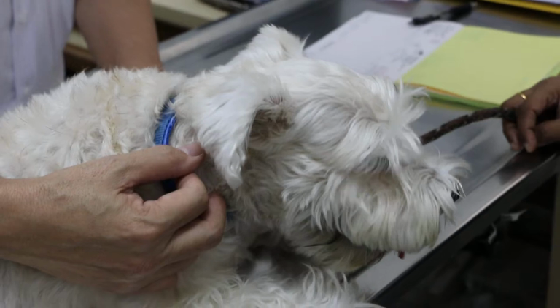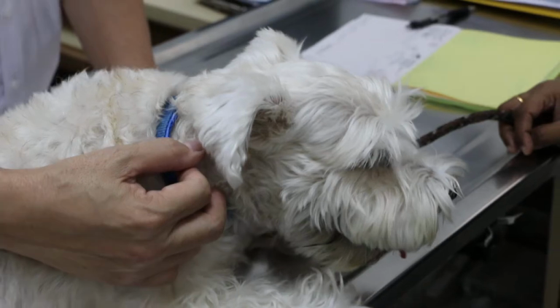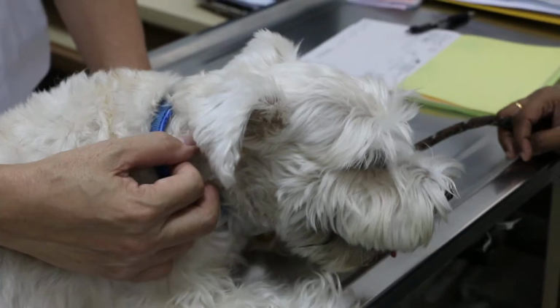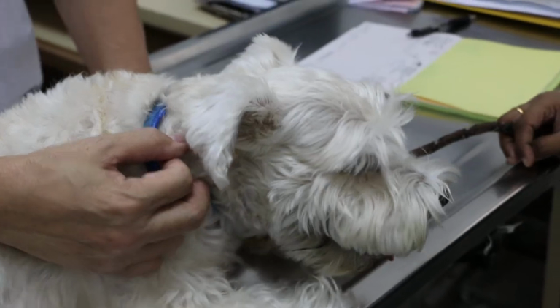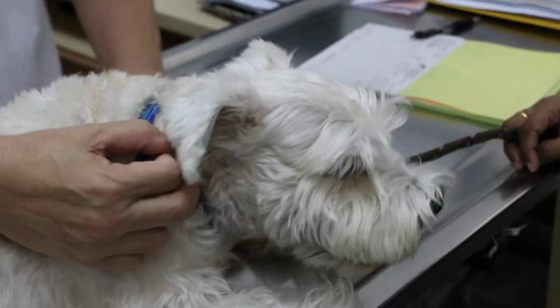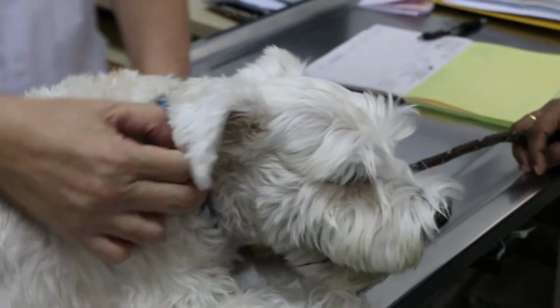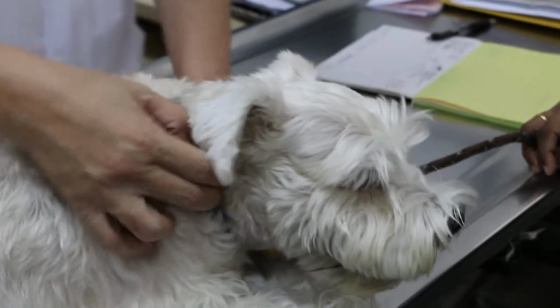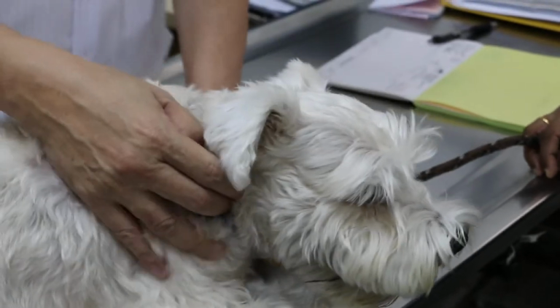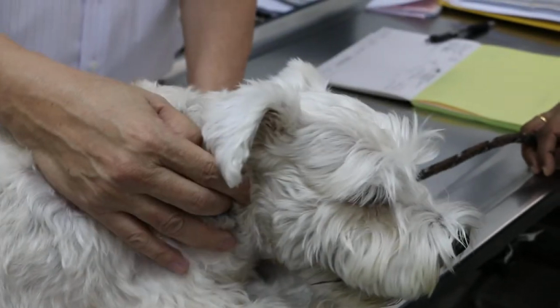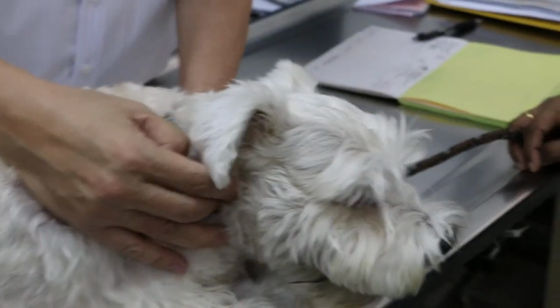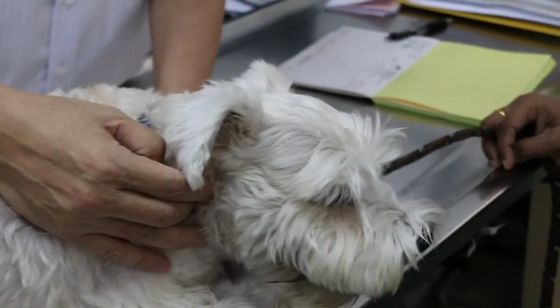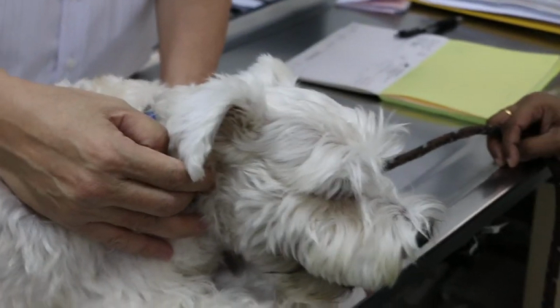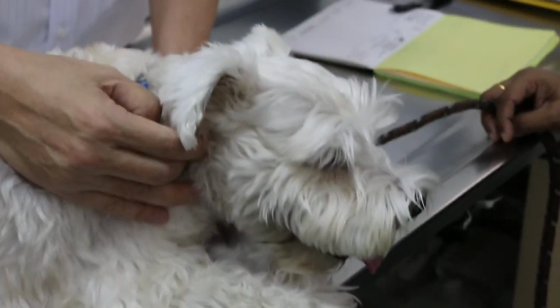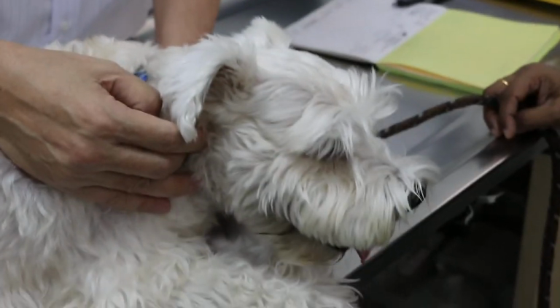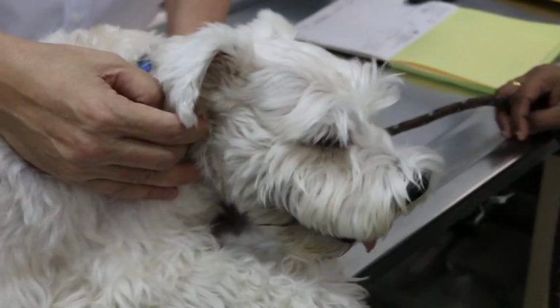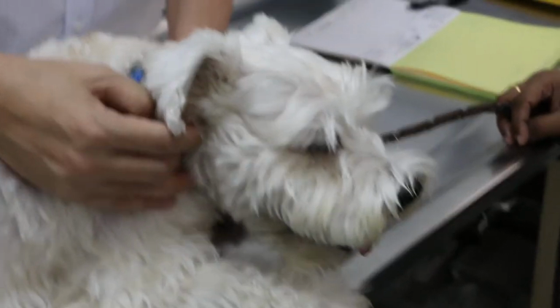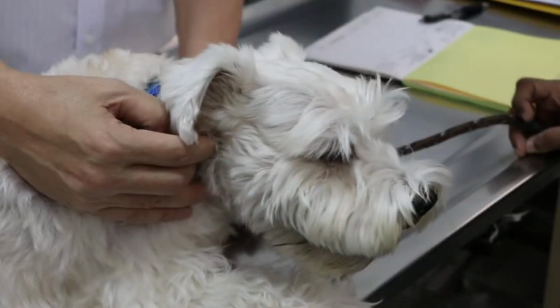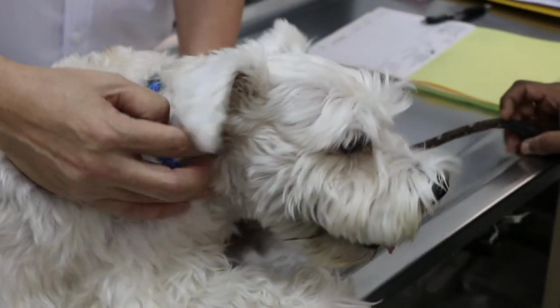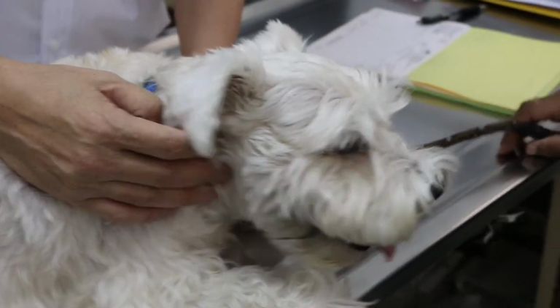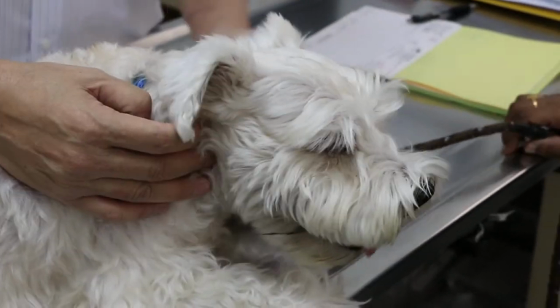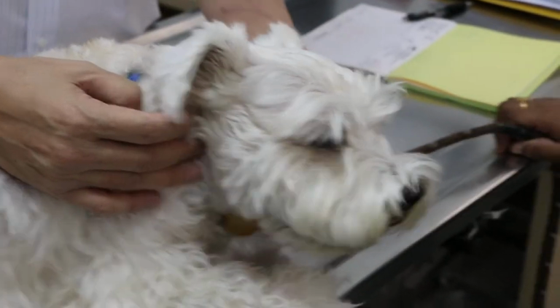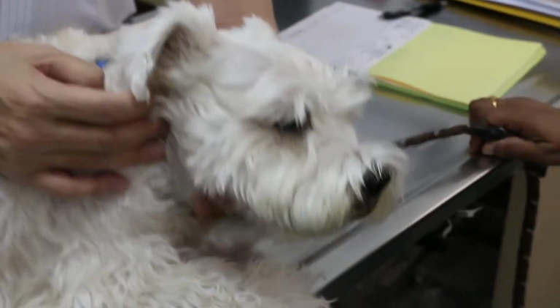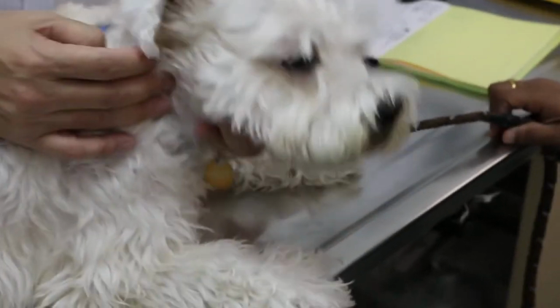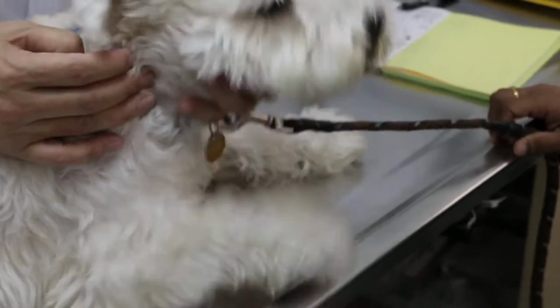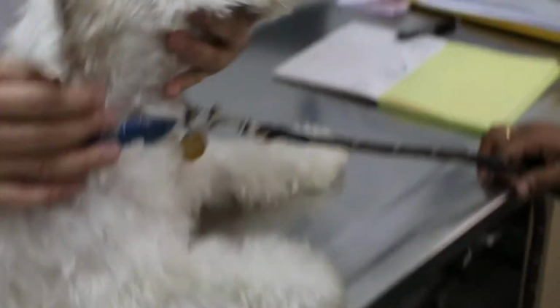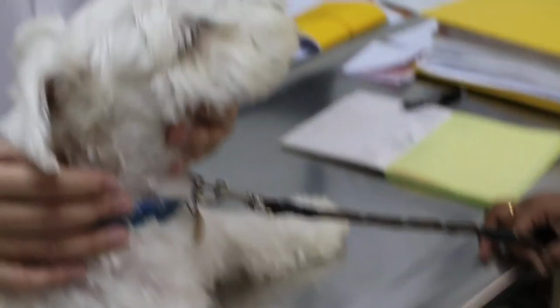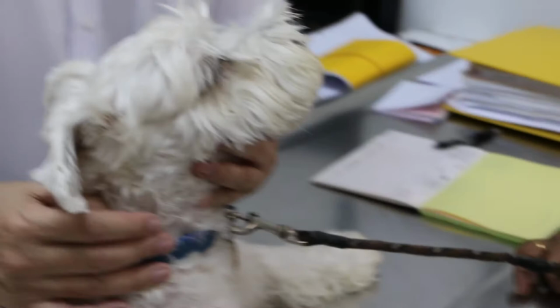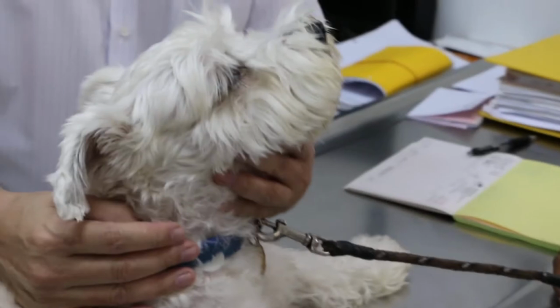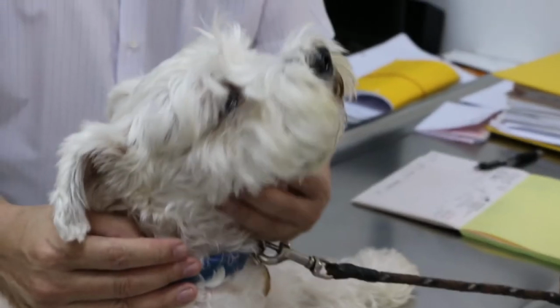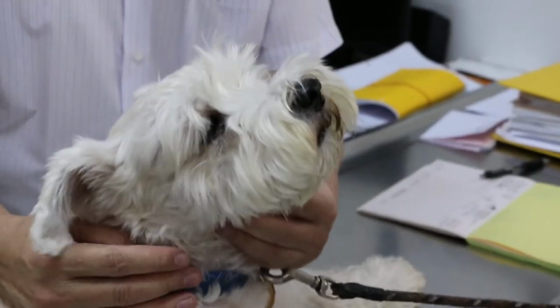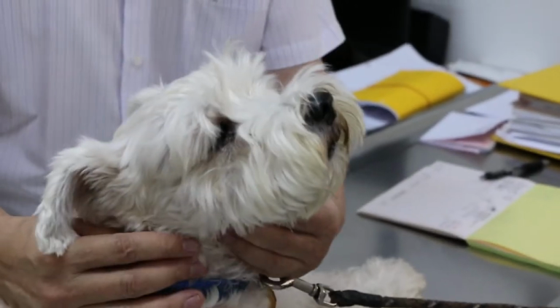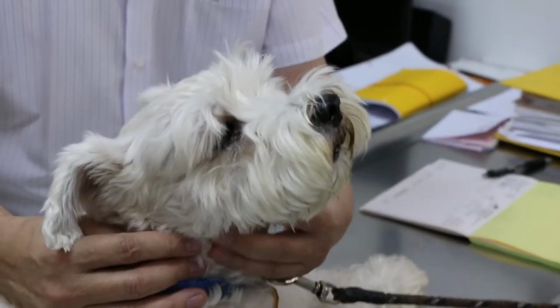February 28, 2015. This is a Miniature Schnauzer, male neutered, 8 years old. The main complaint was the barking?